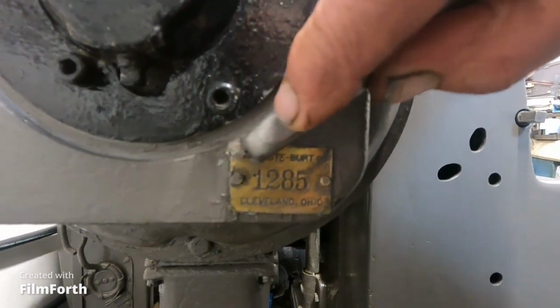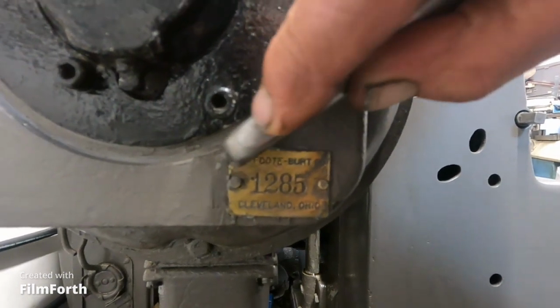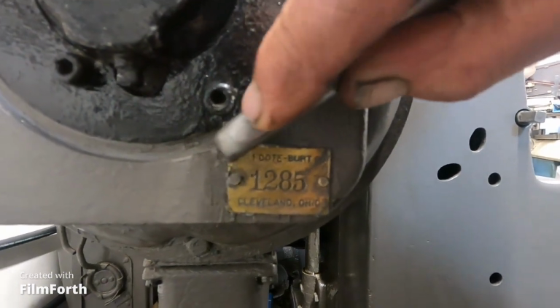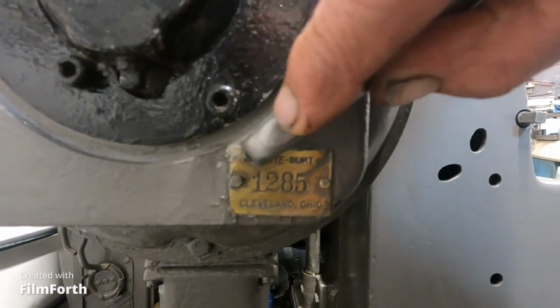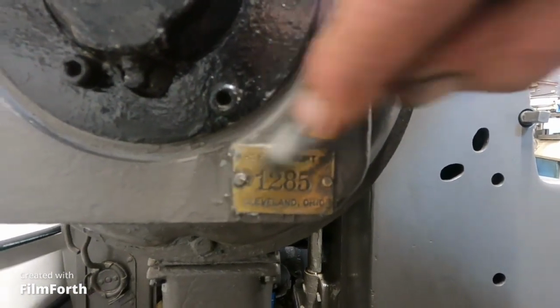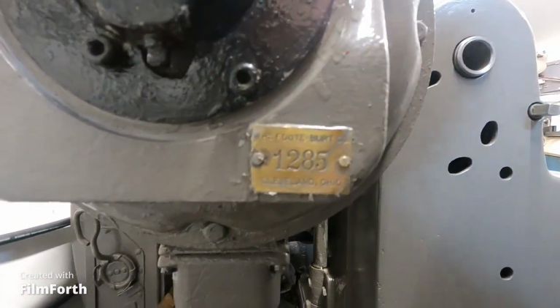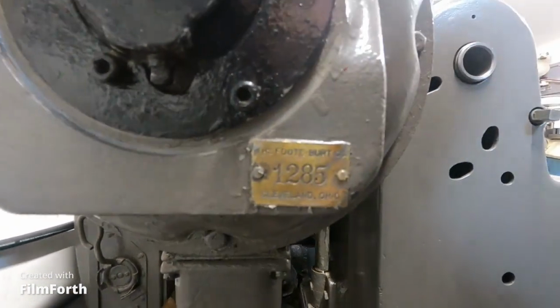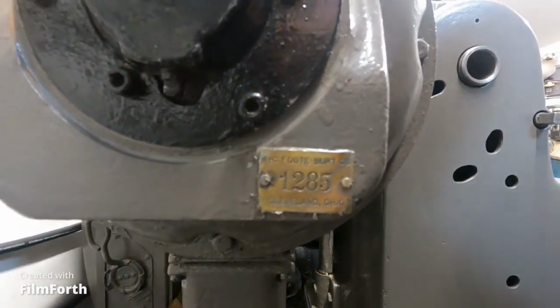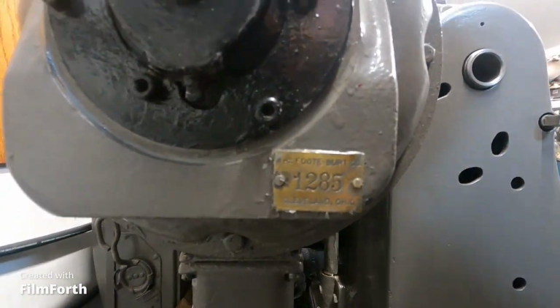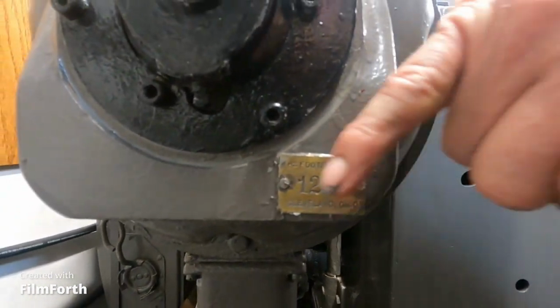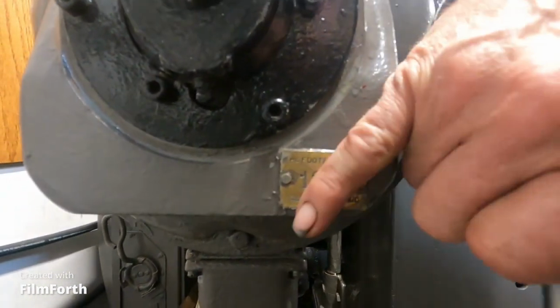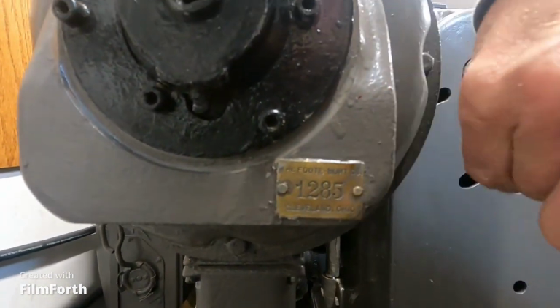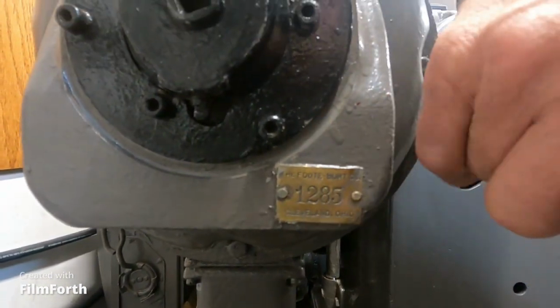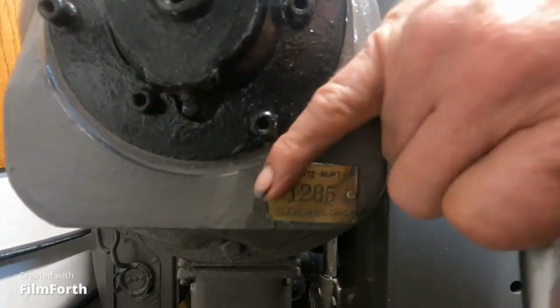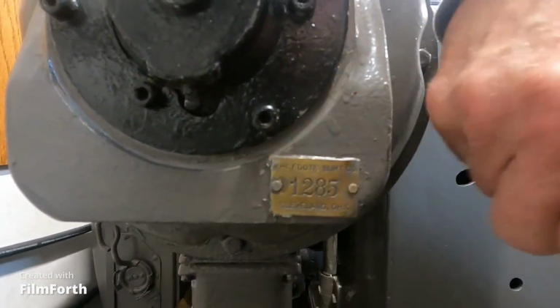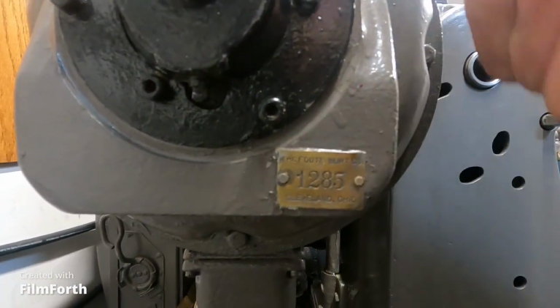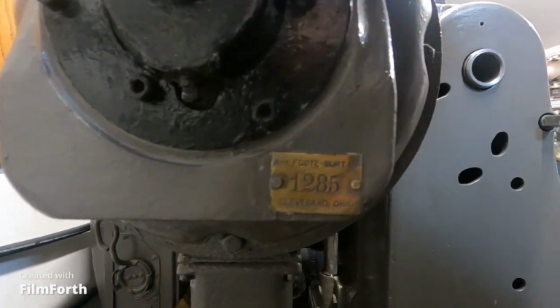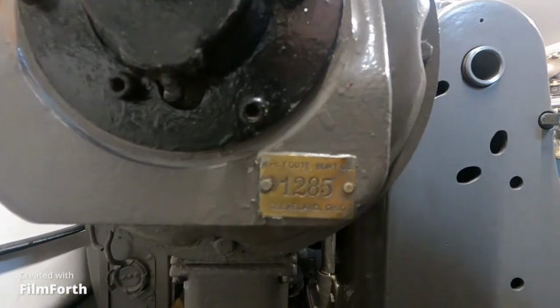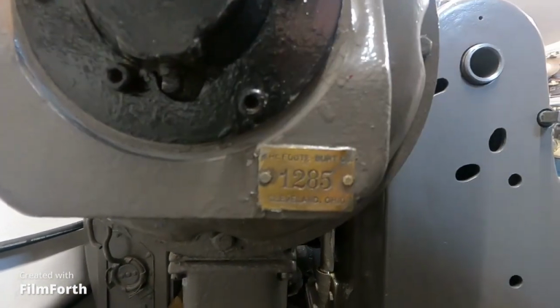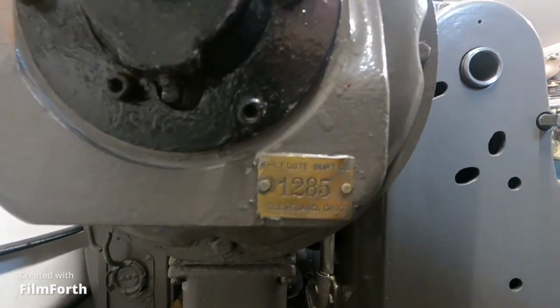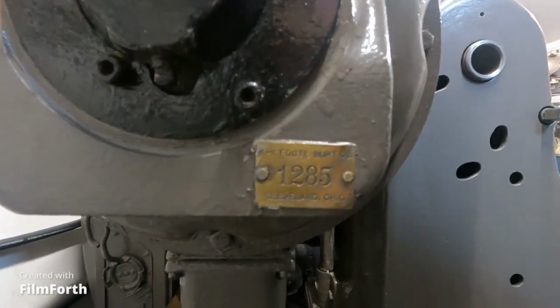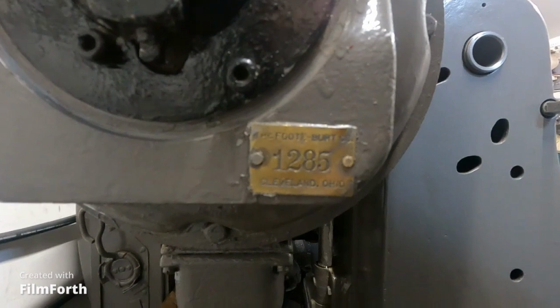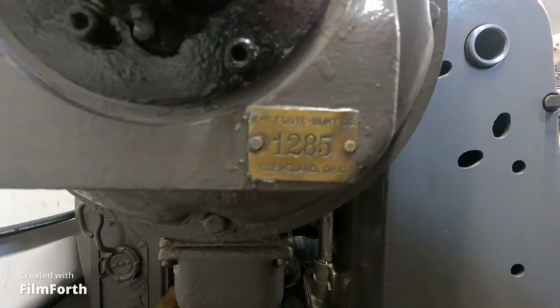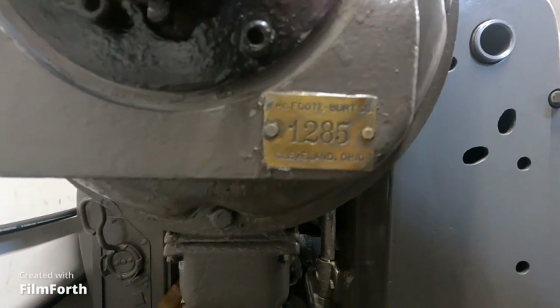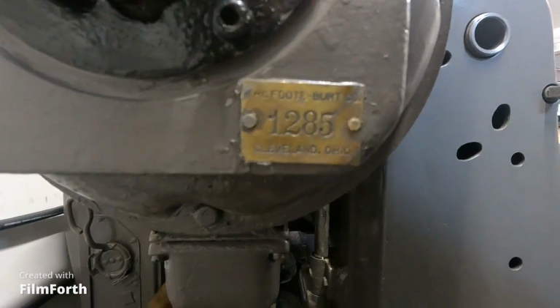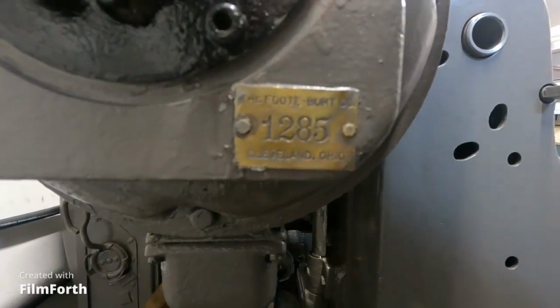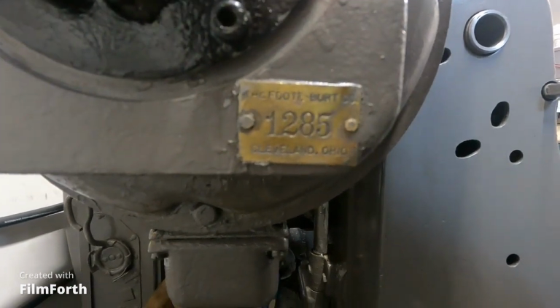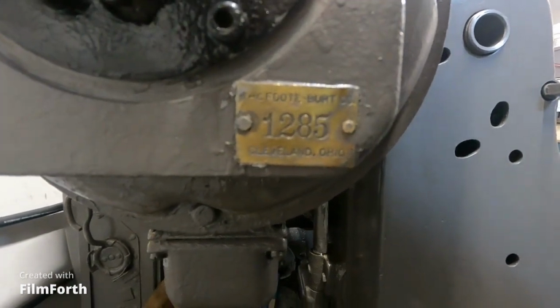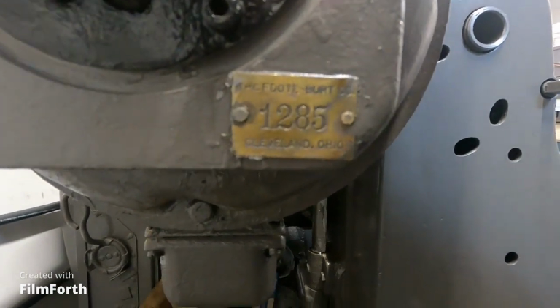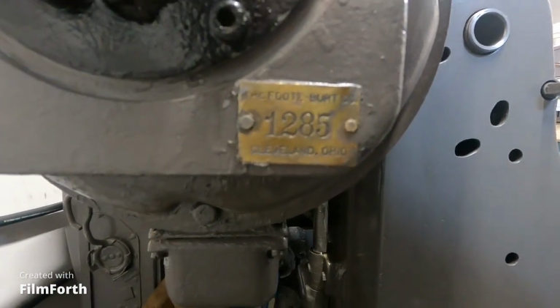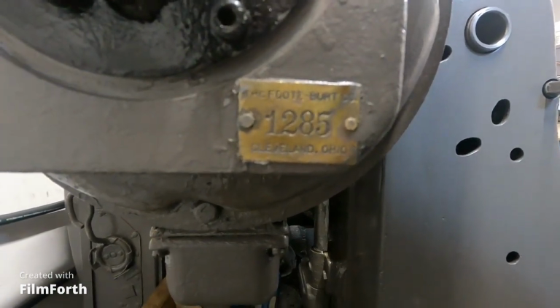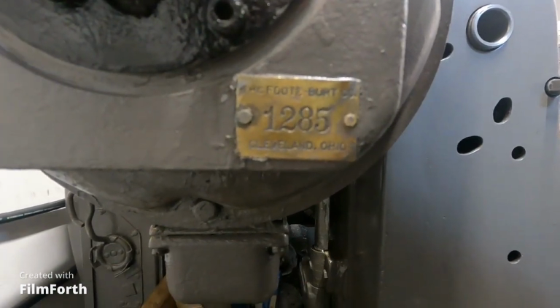So then it ended up for sale and Yoder Machine Tool put it on eBay.